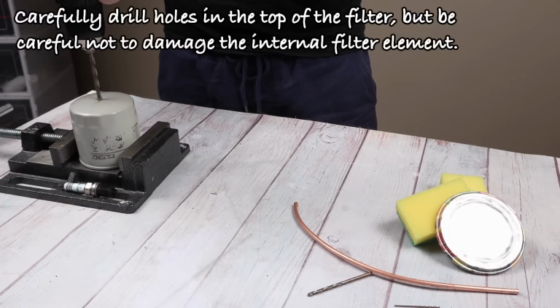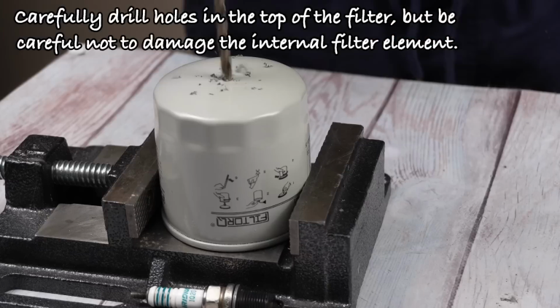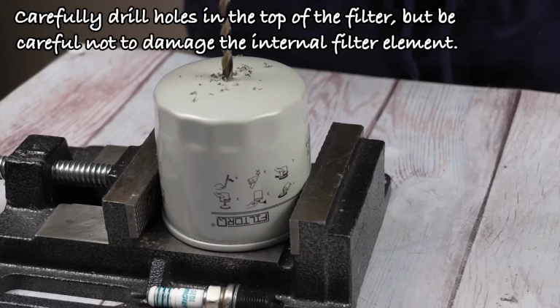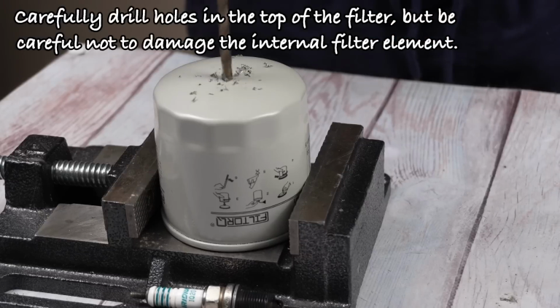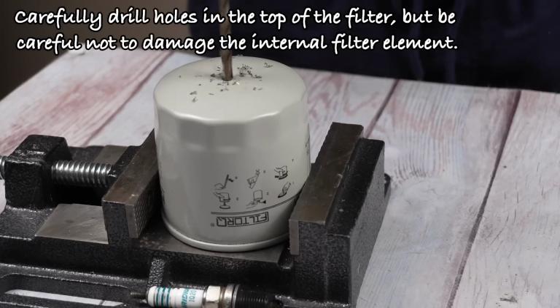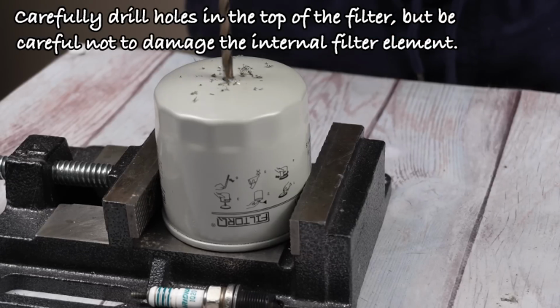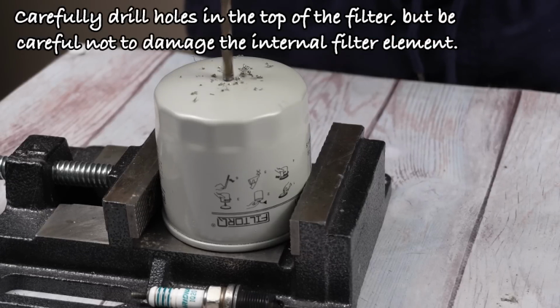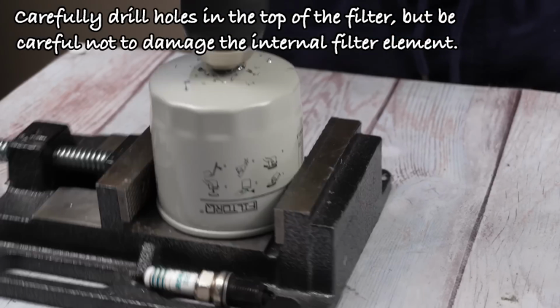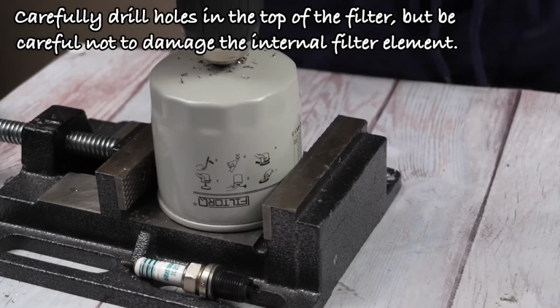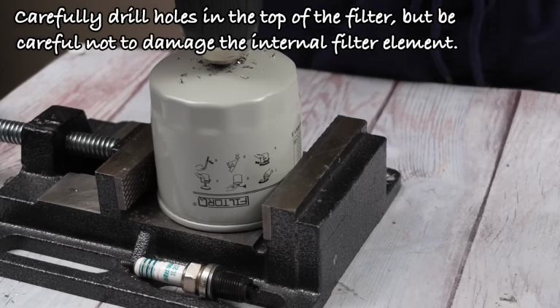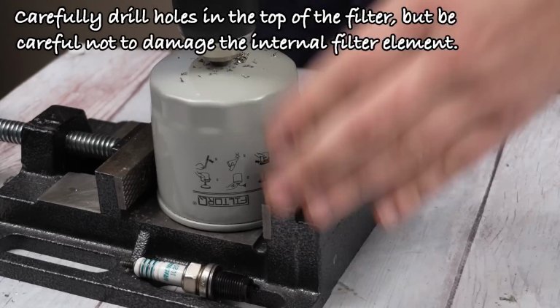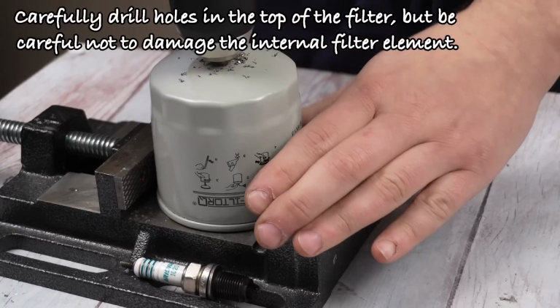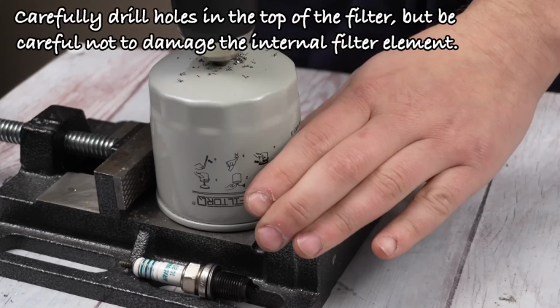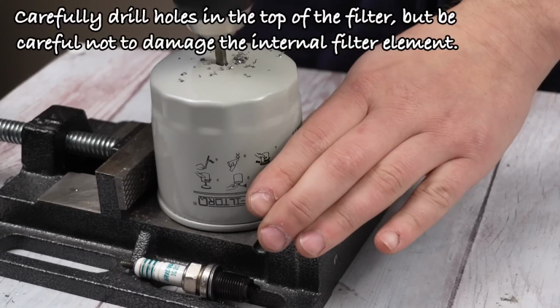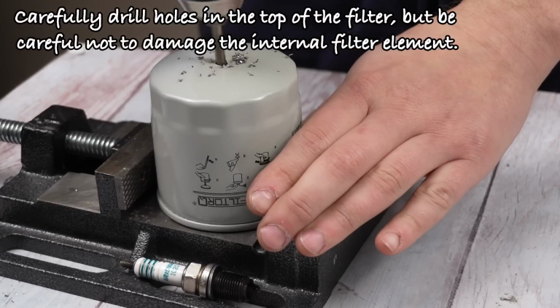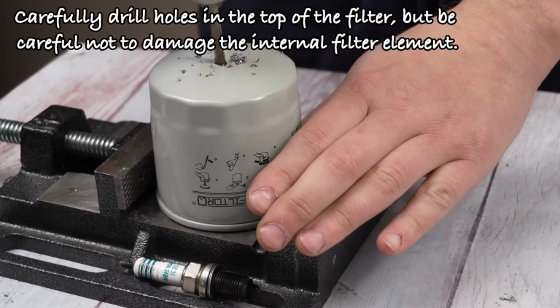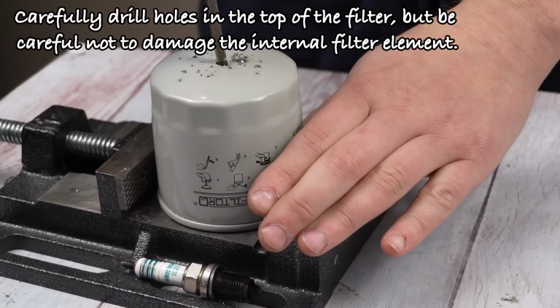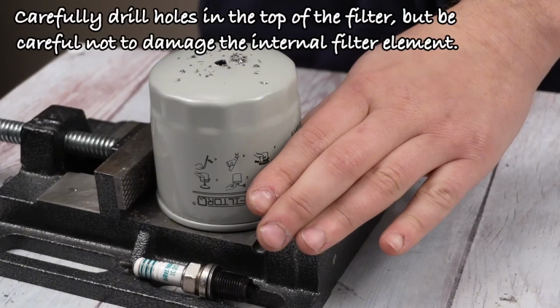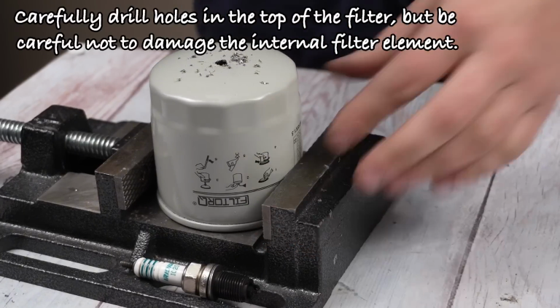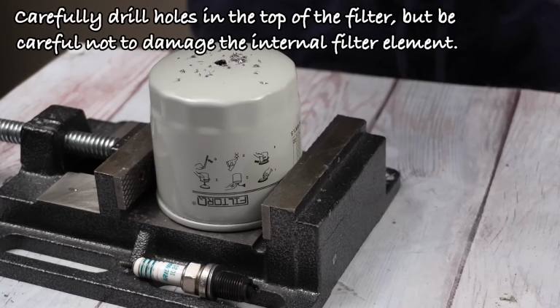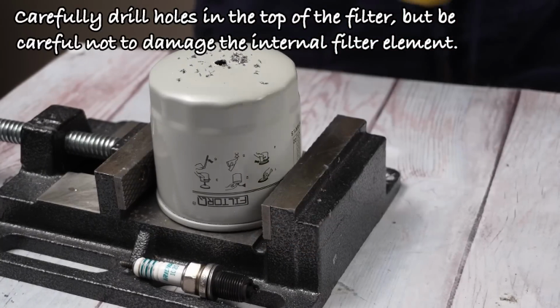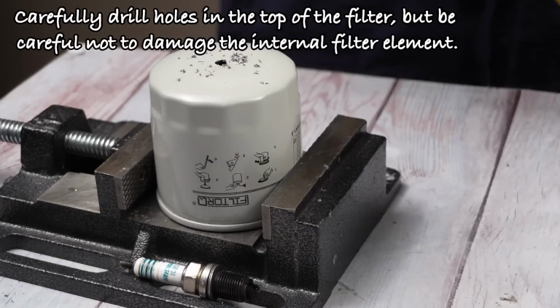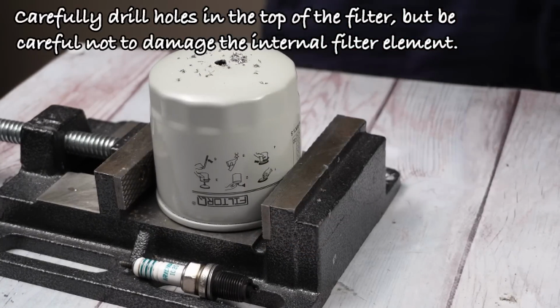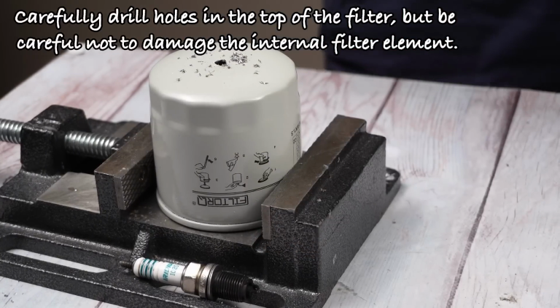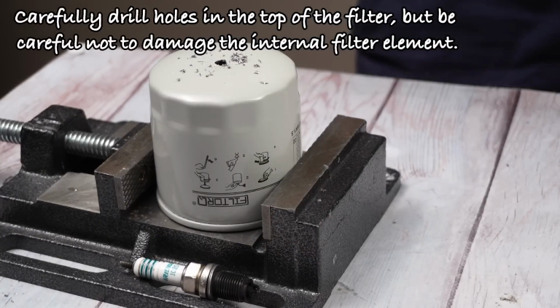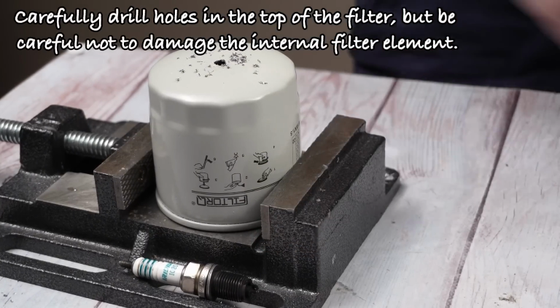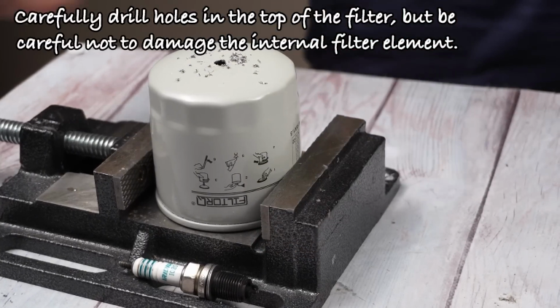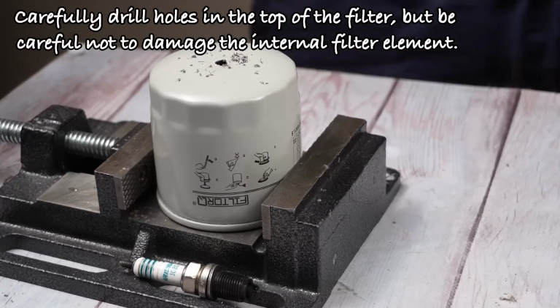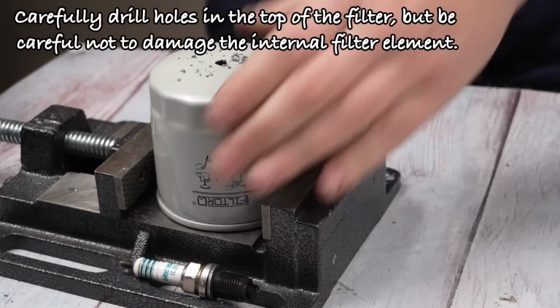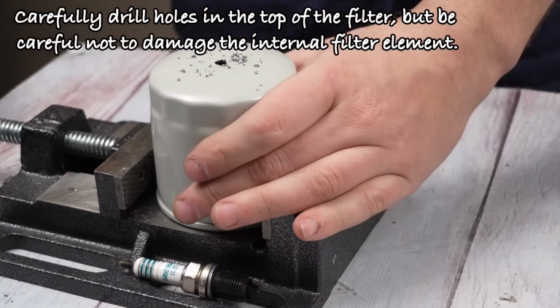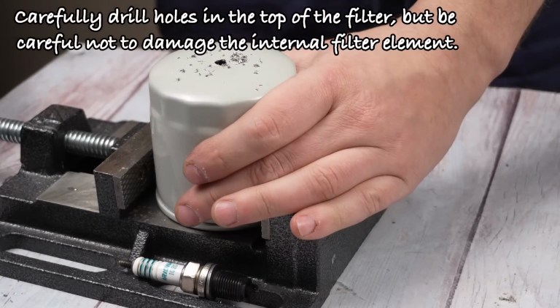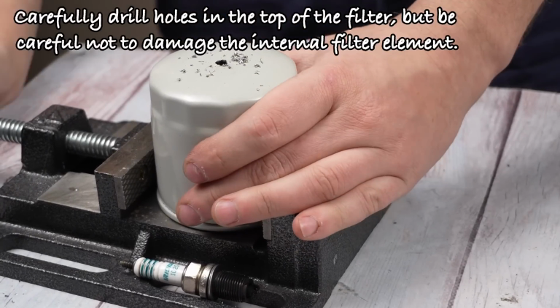Carefully drill holes in the top of the filter, but be careful not to damage the internal filter element.